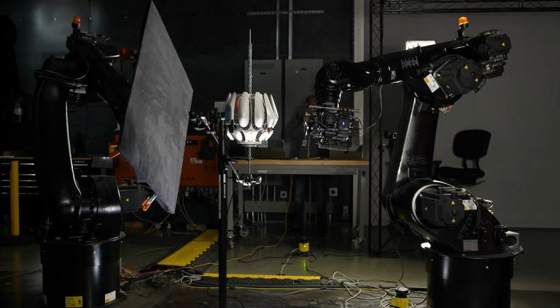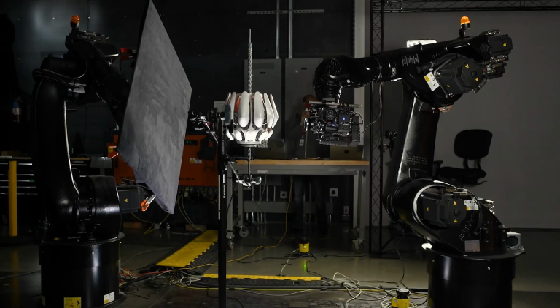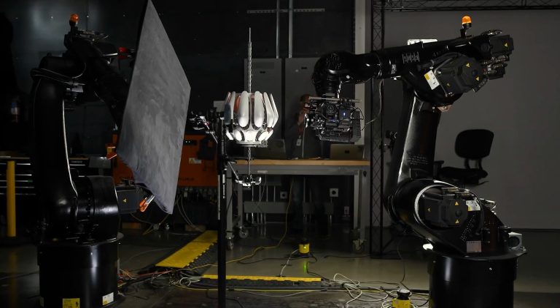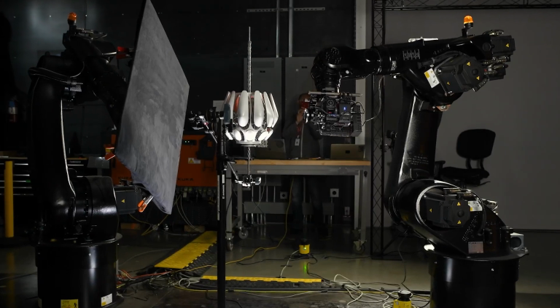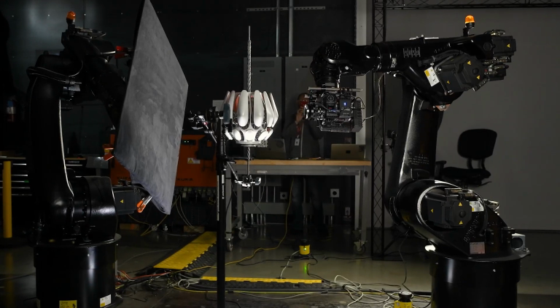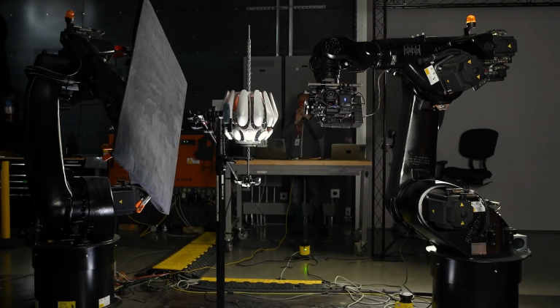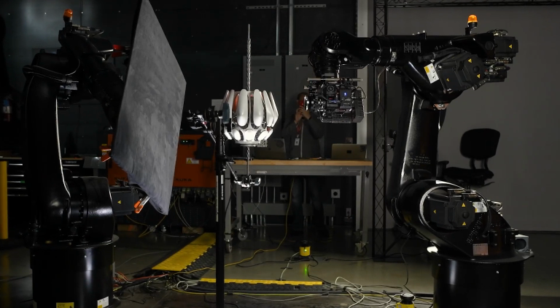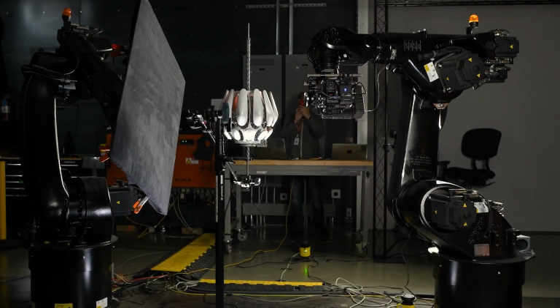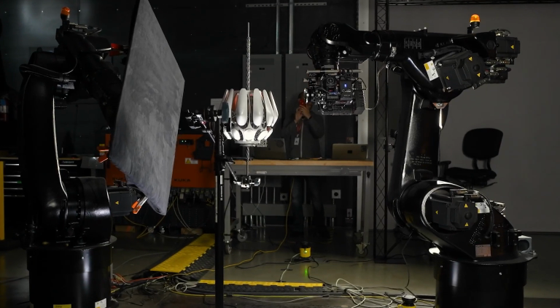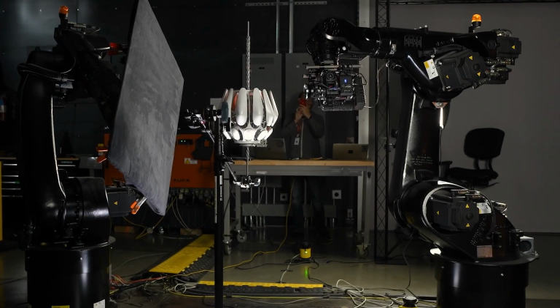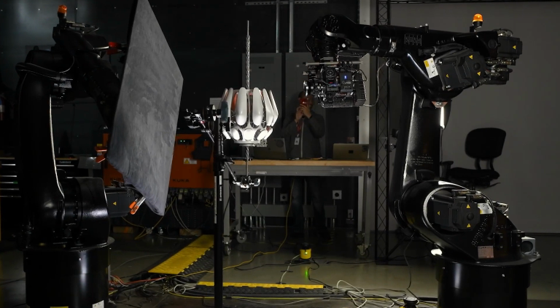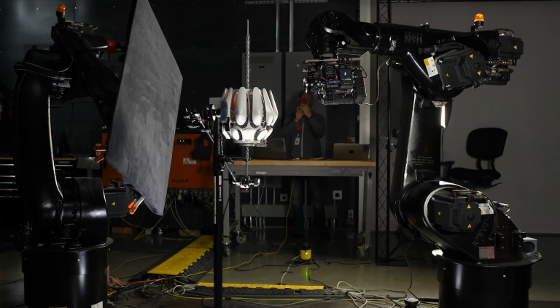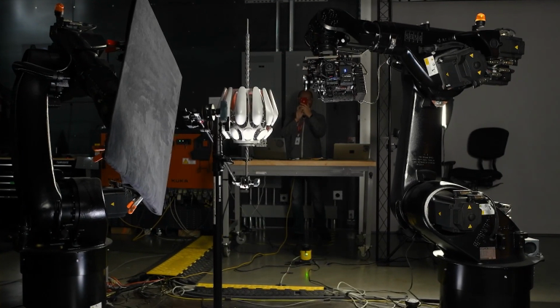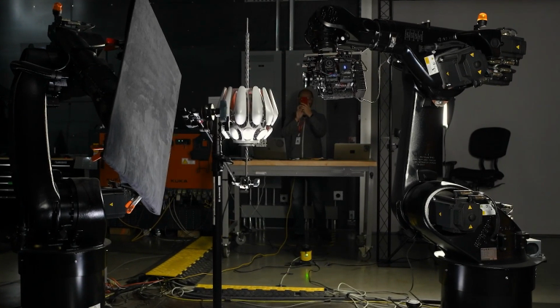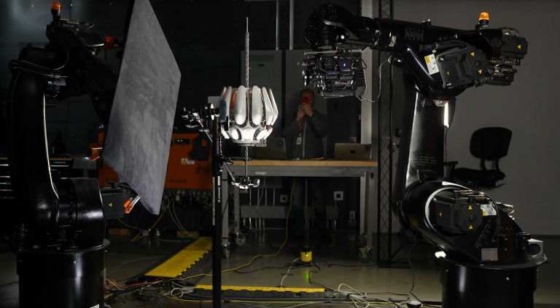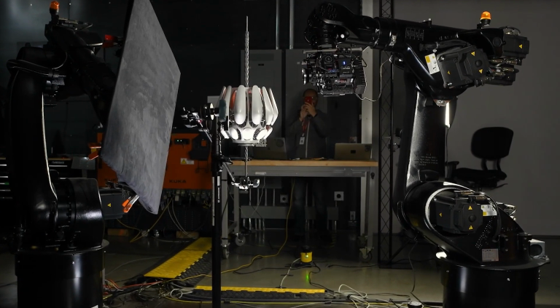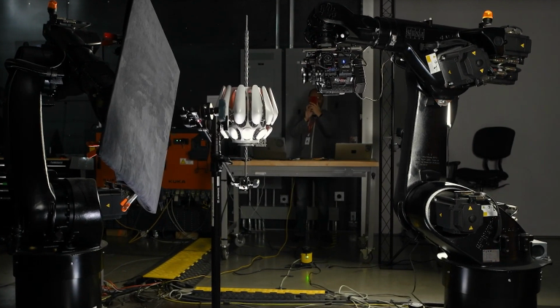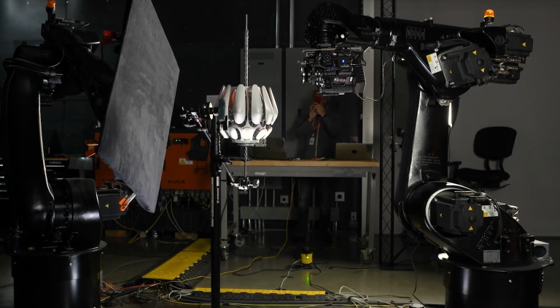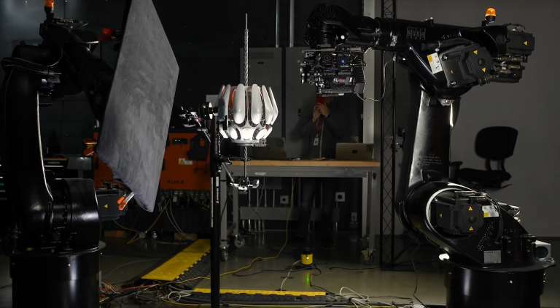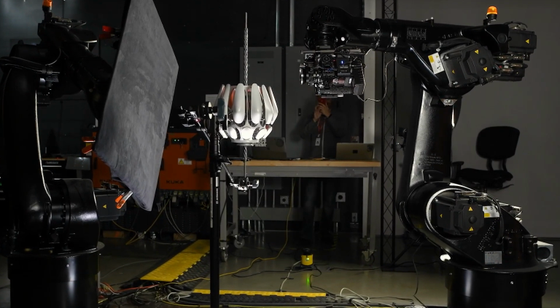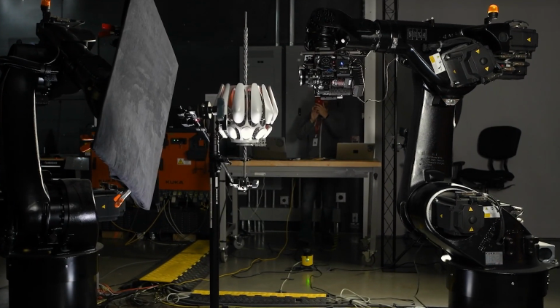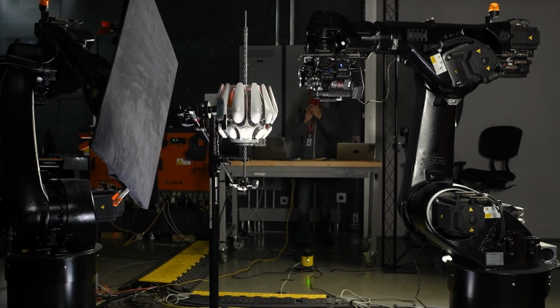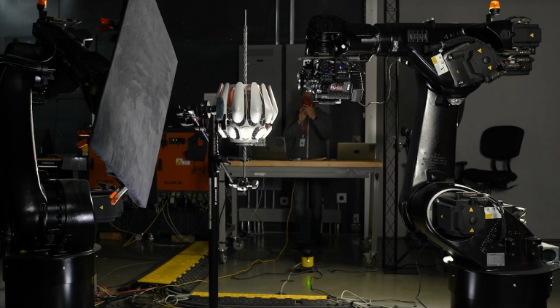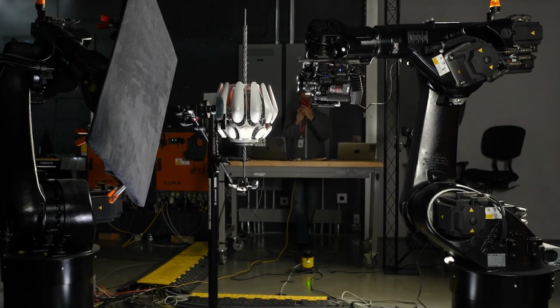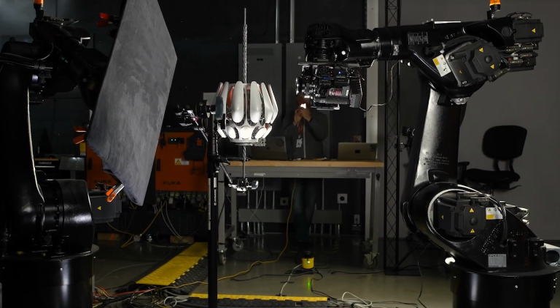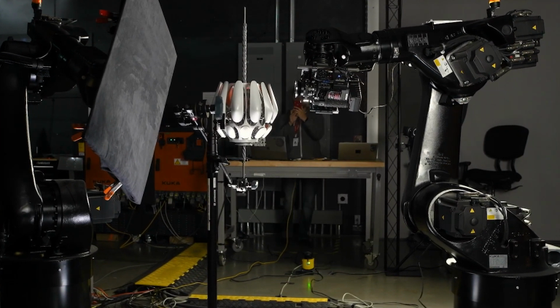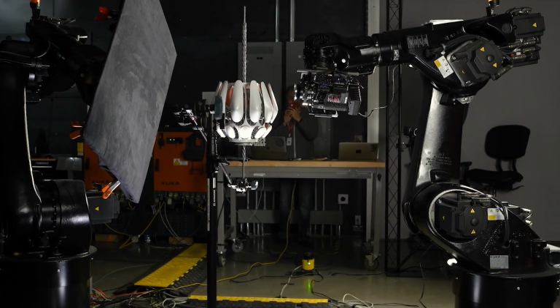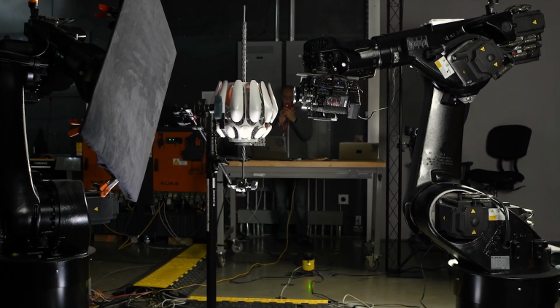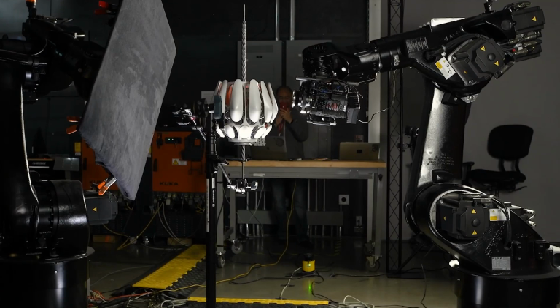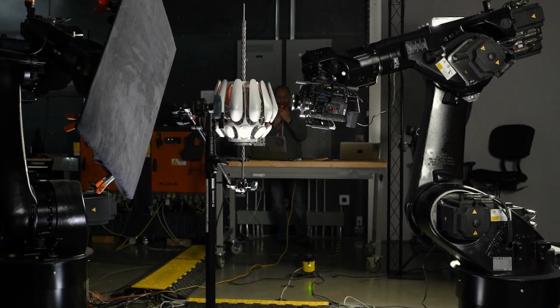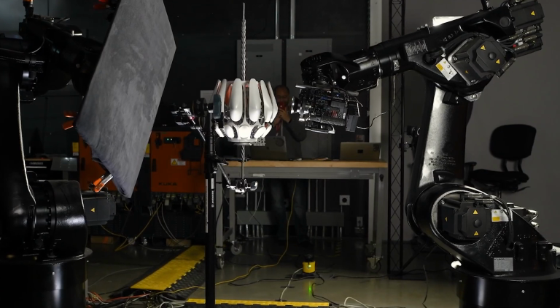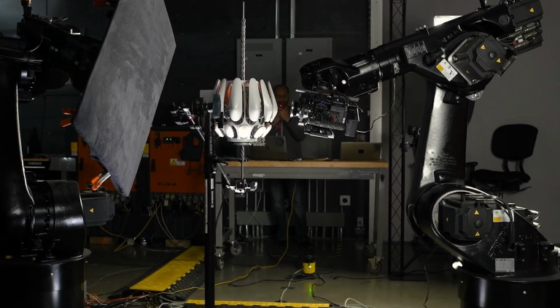RedRock Micro Eclipse for Robots. Precise control on your cameras — focus, iris, and zoom.